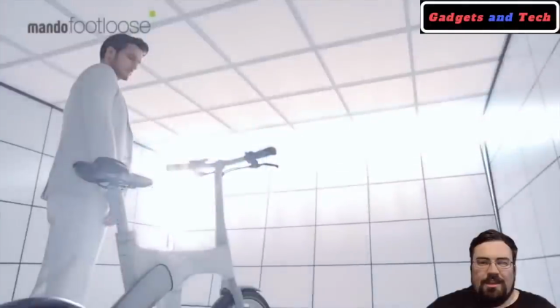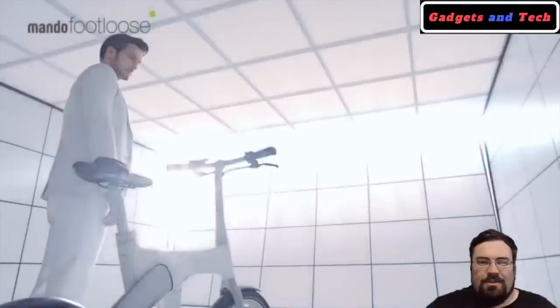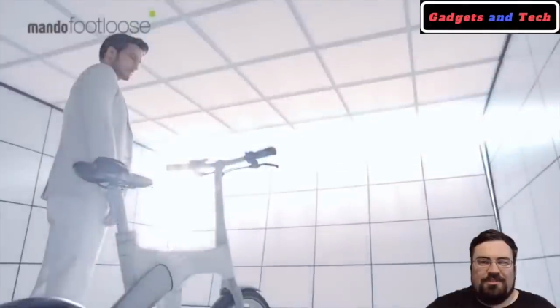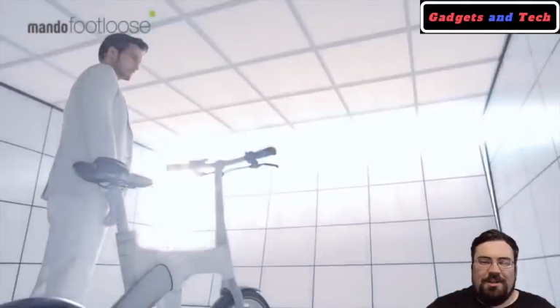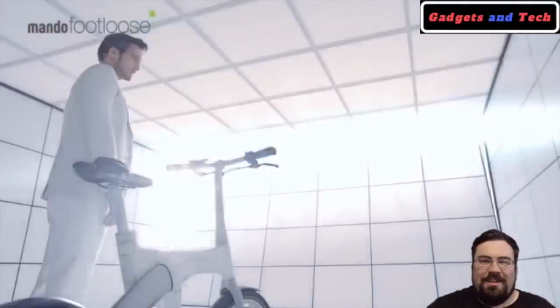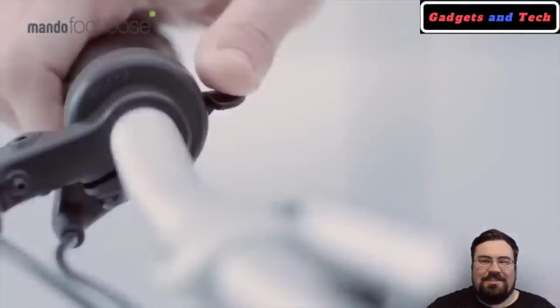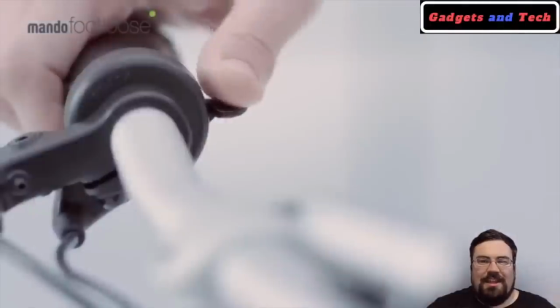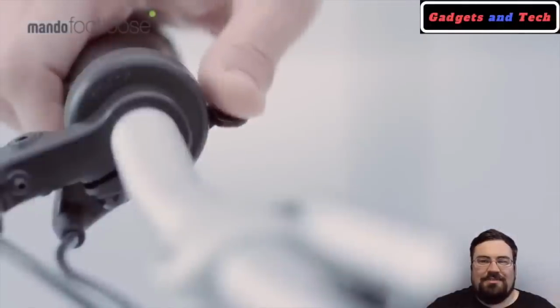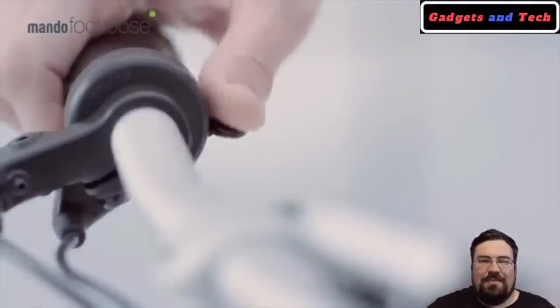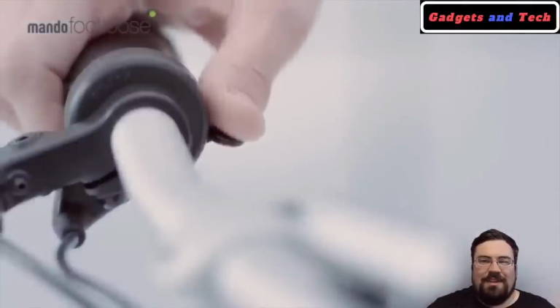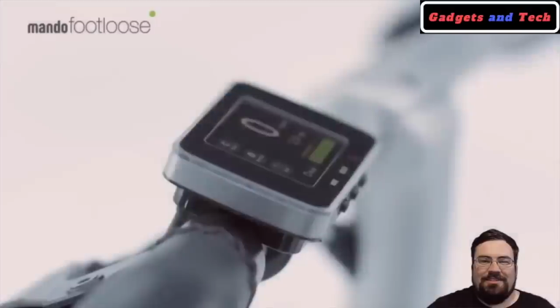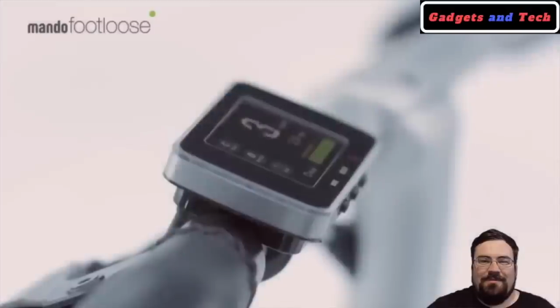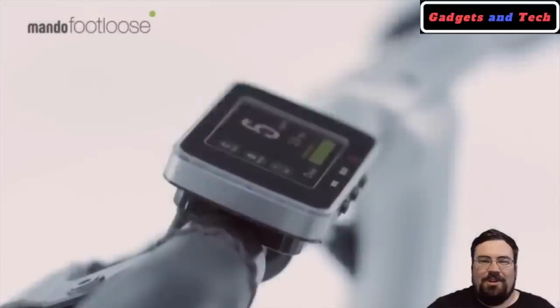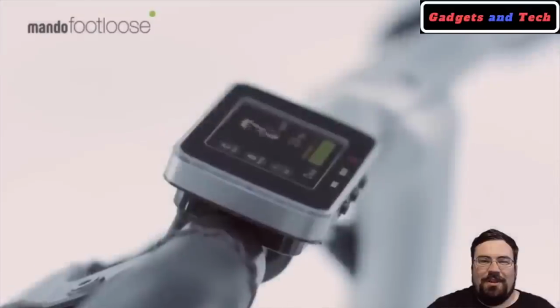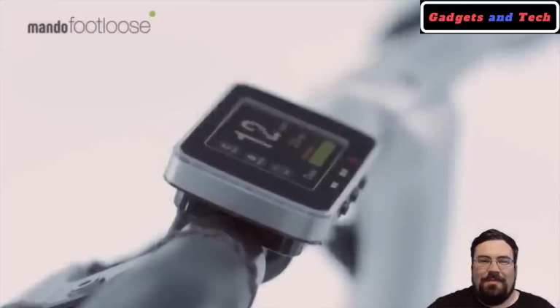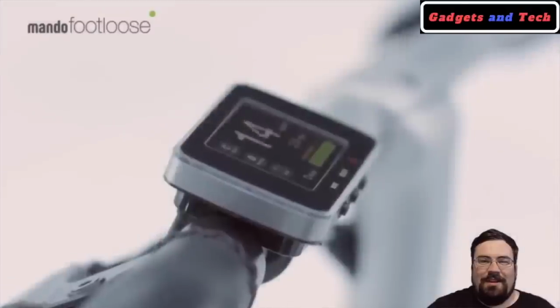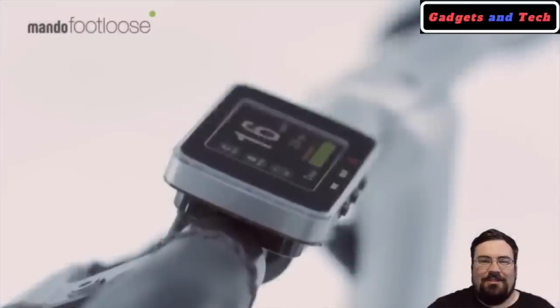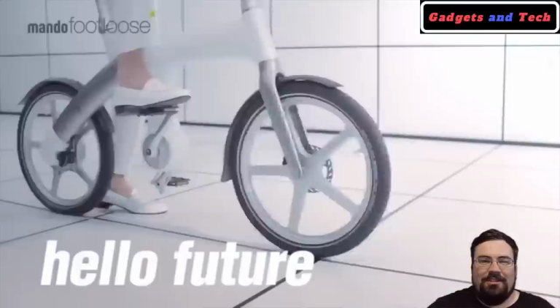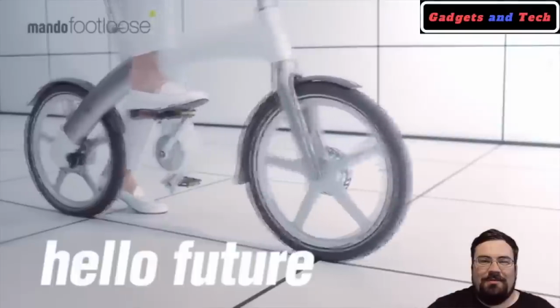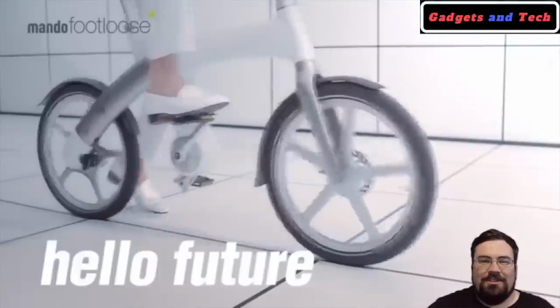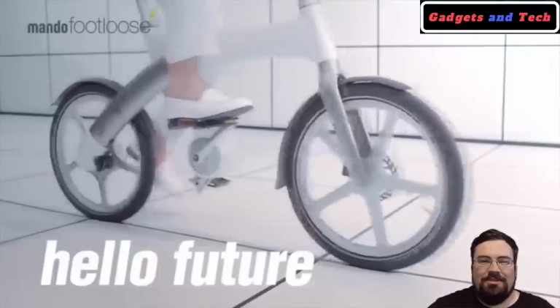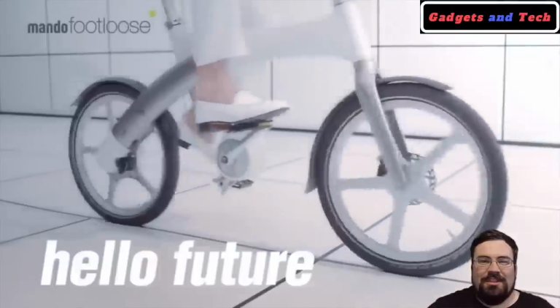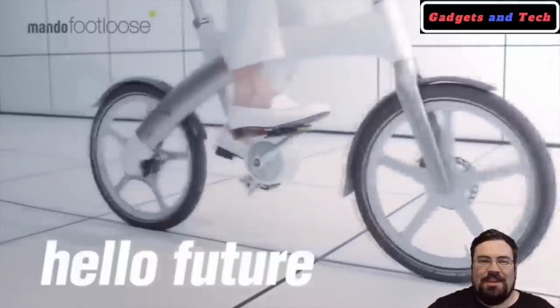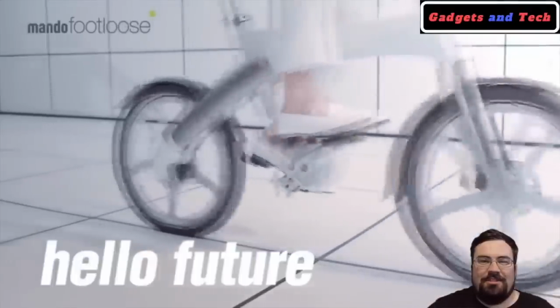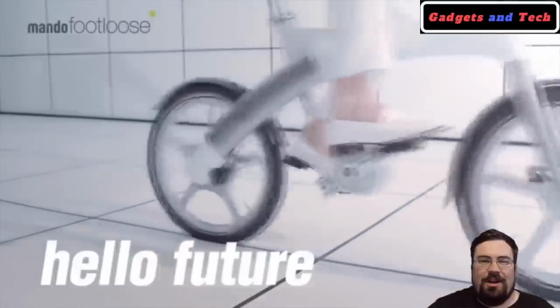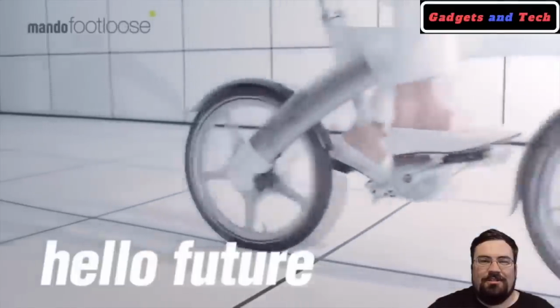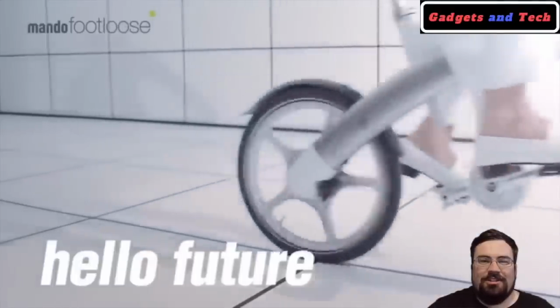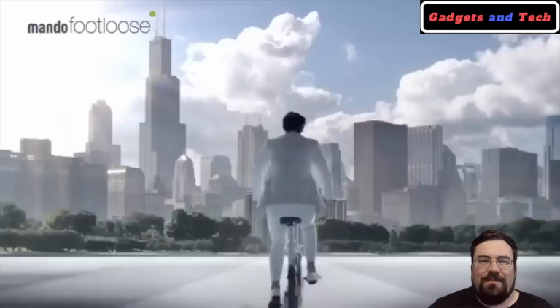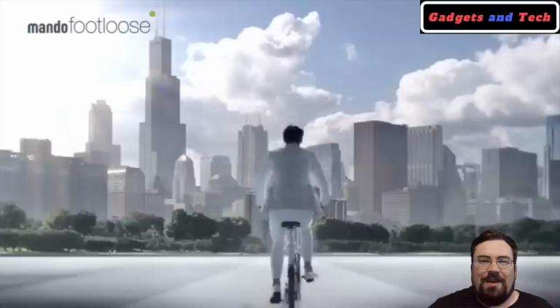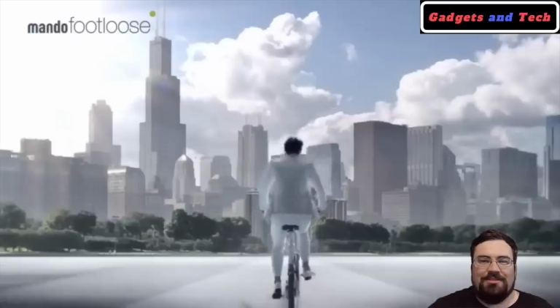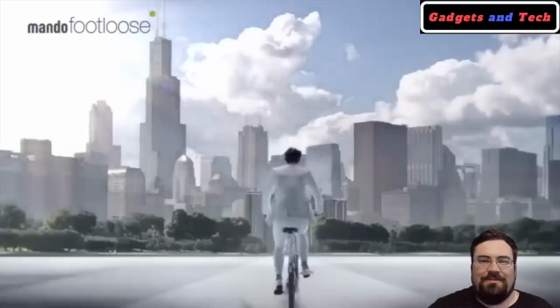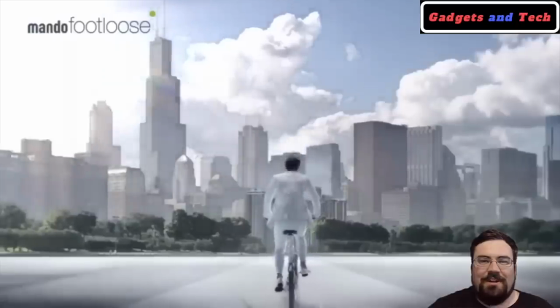What's great about this electric bike is if you don't want to pedal, all you have to do is engage the throttle and you have hours of fun.